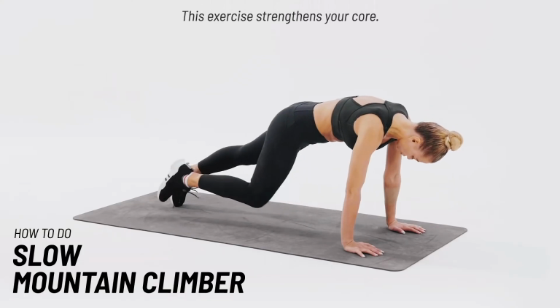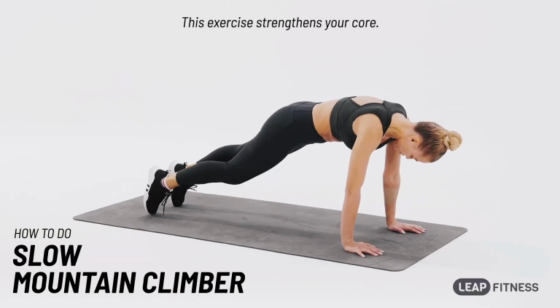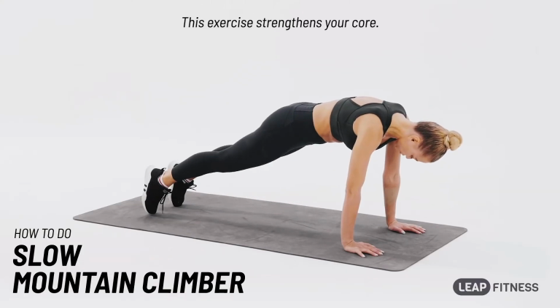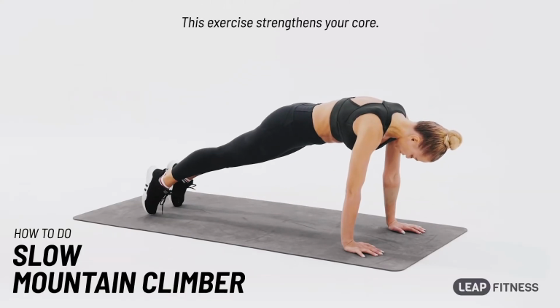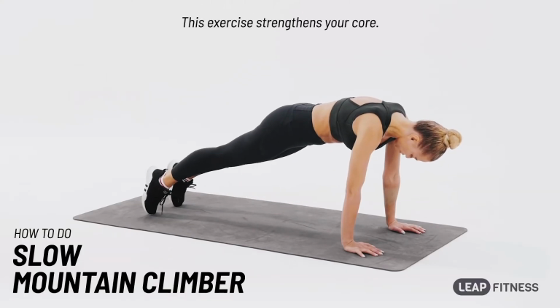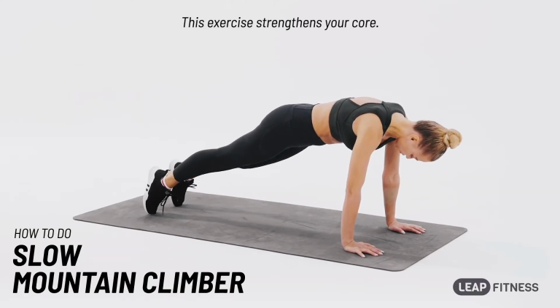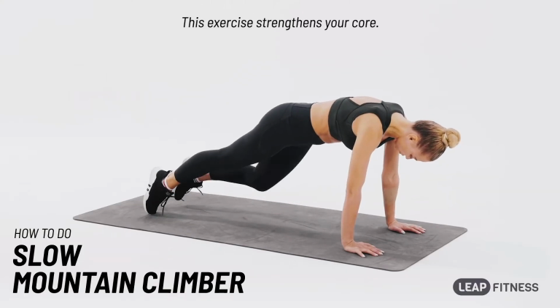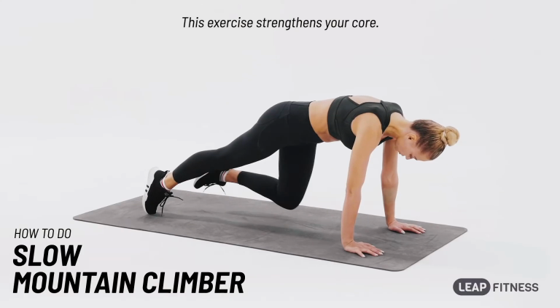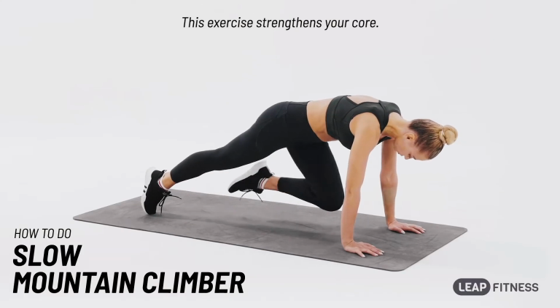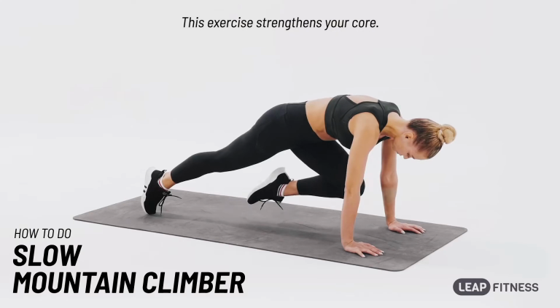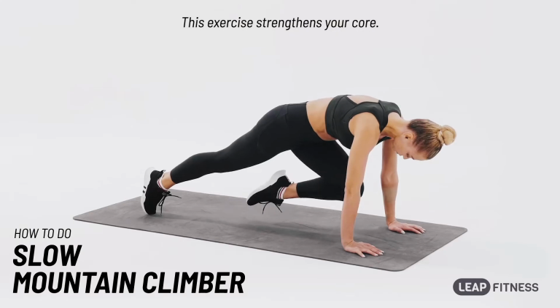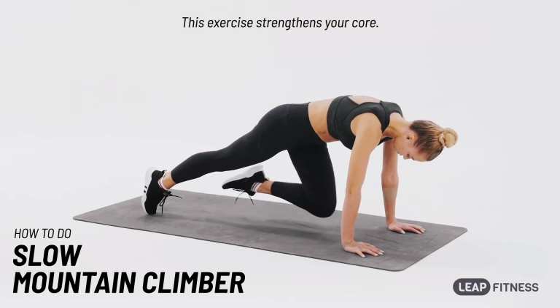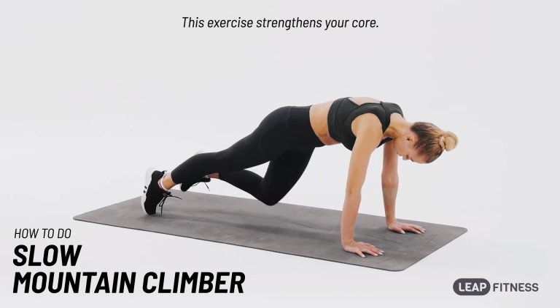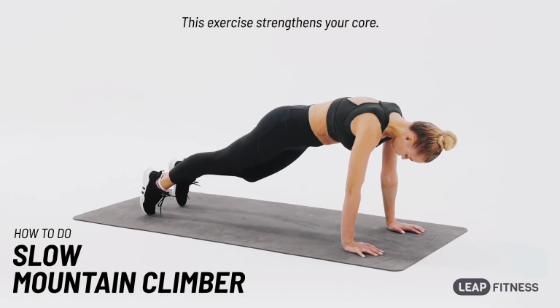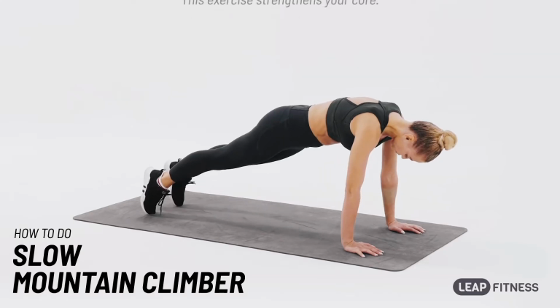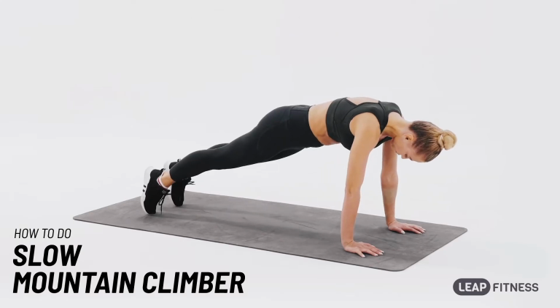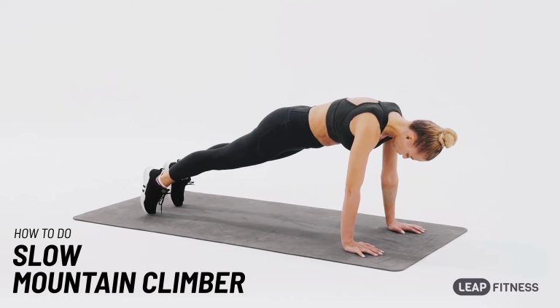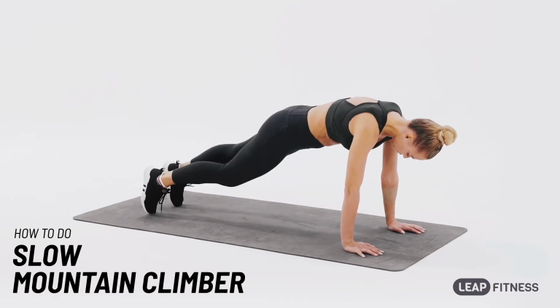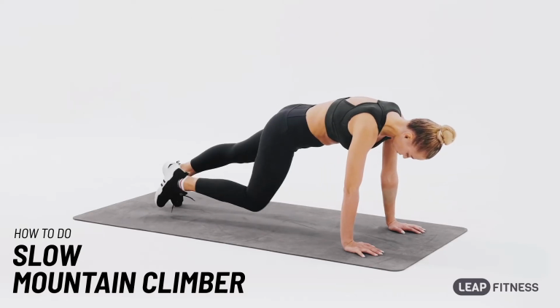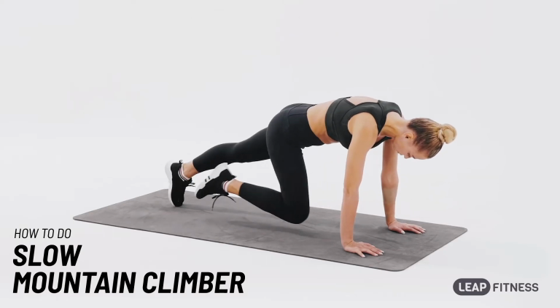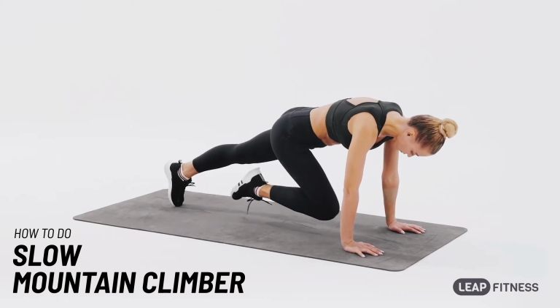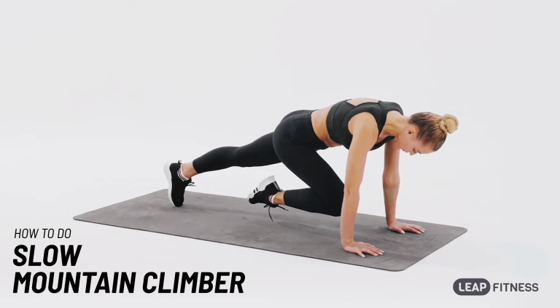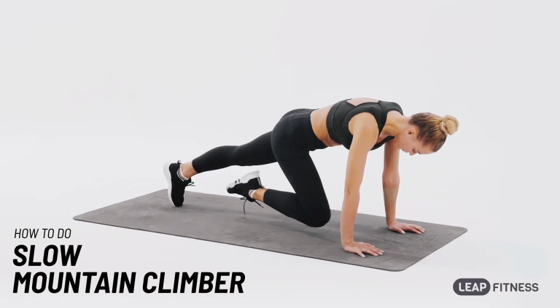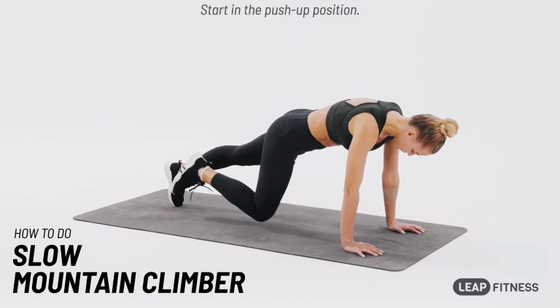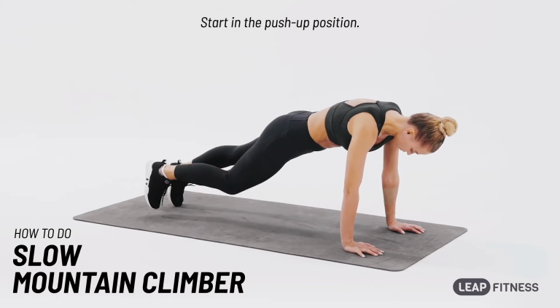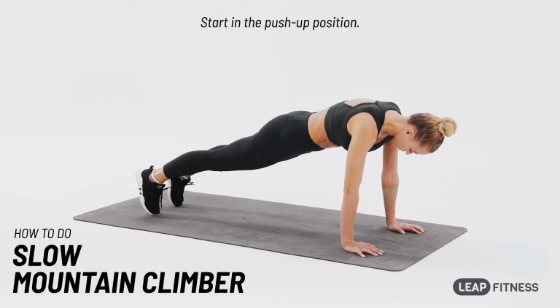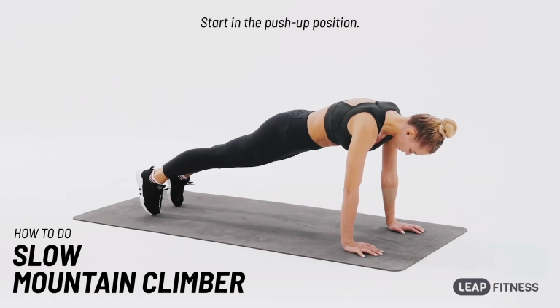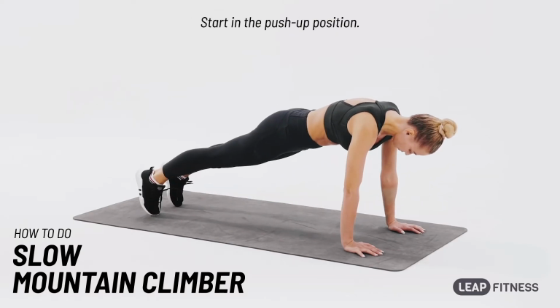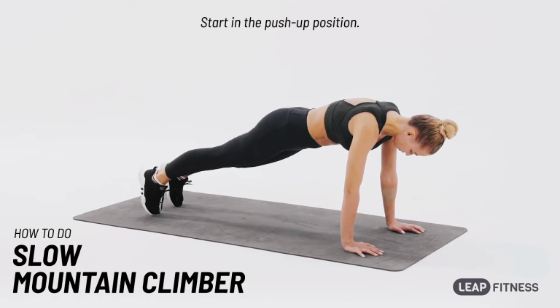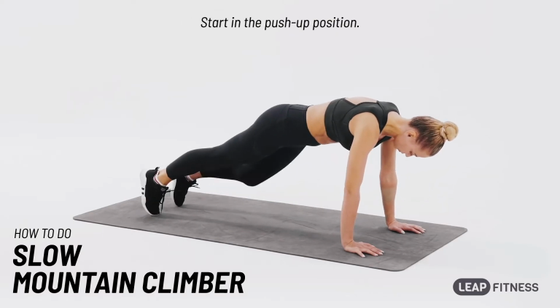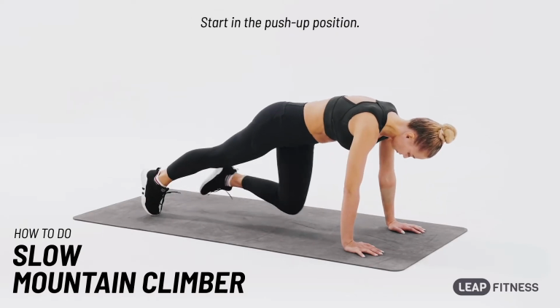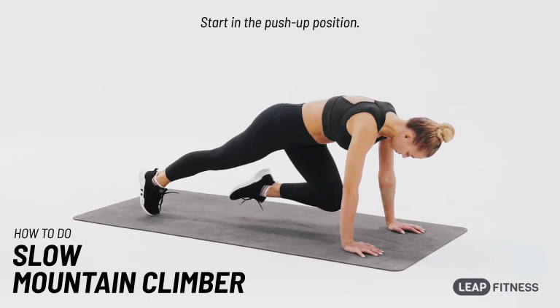This exercise strengthens your core. Start in the push-up position.